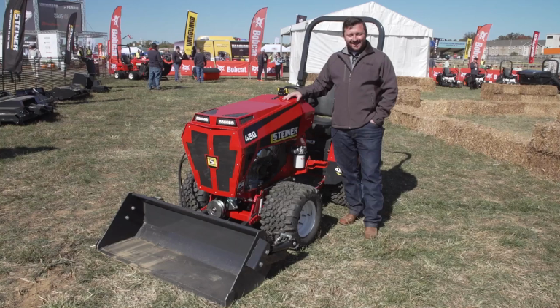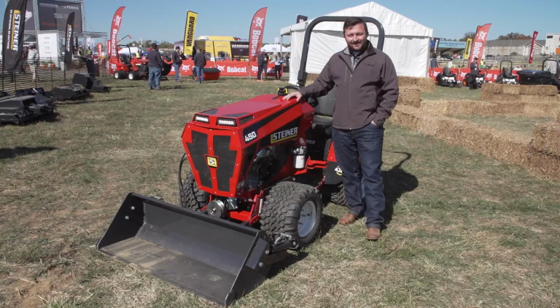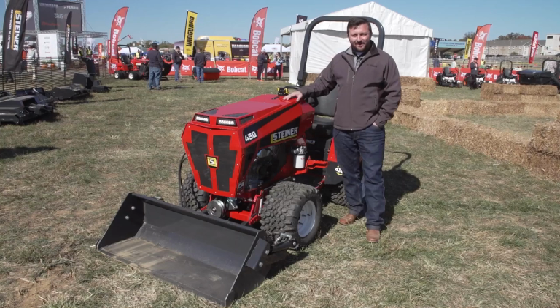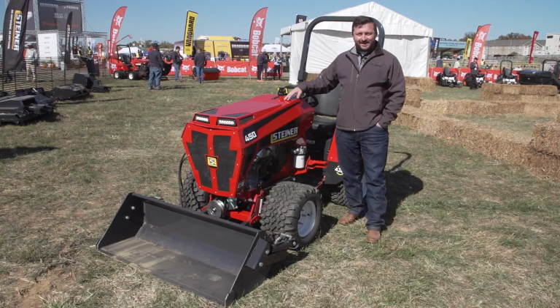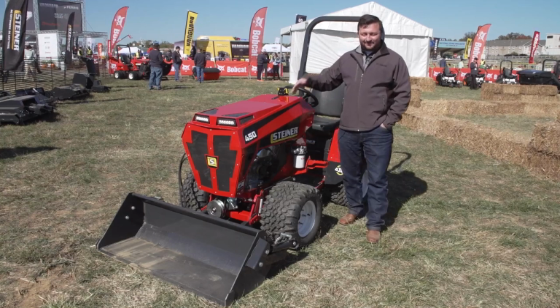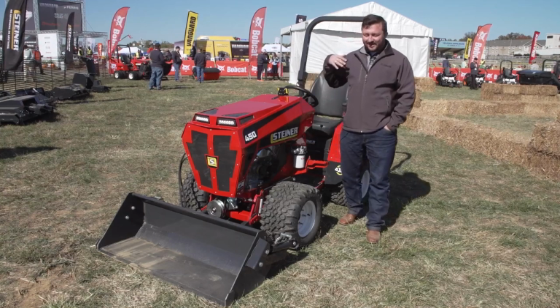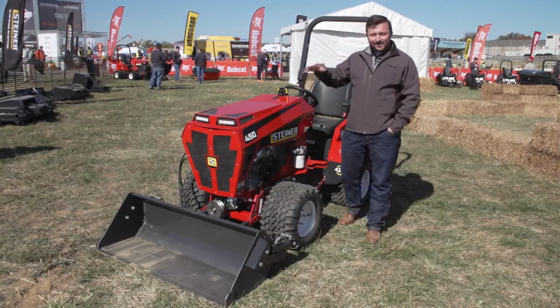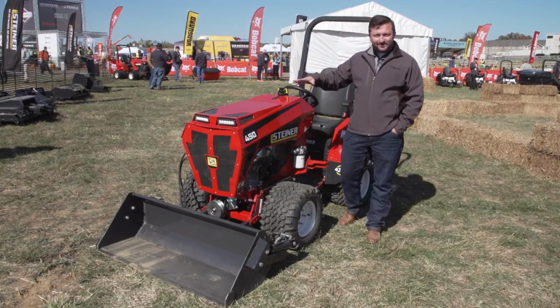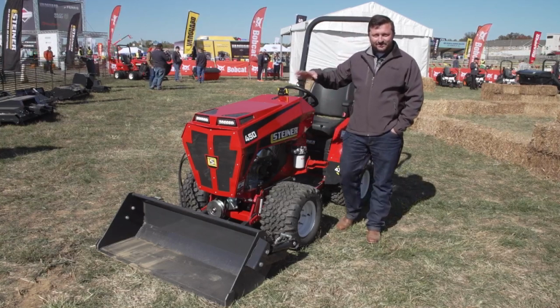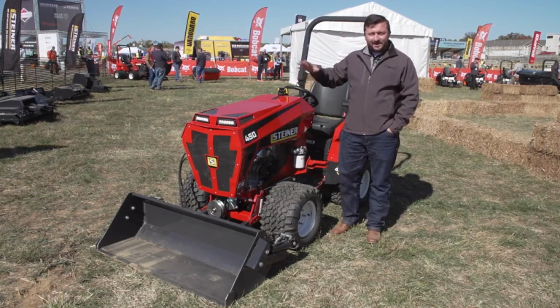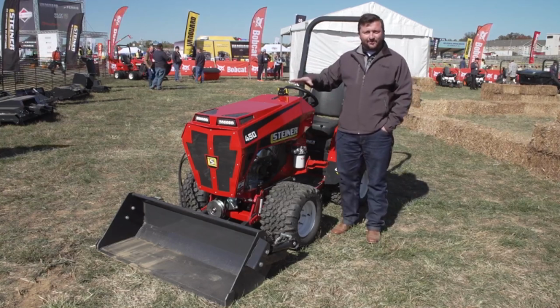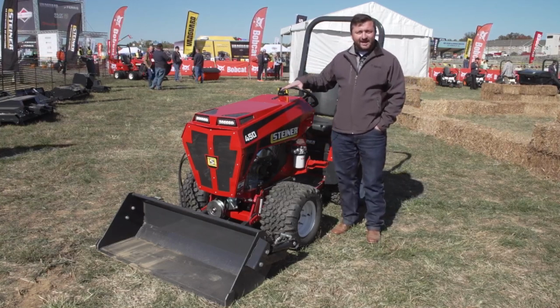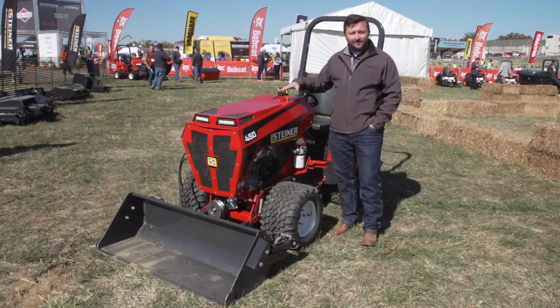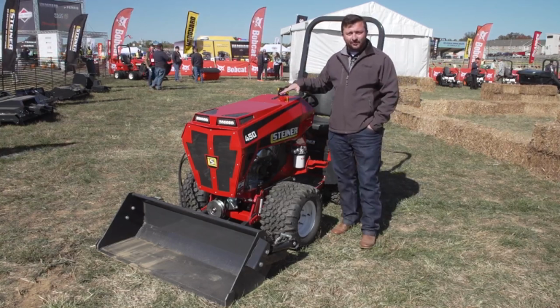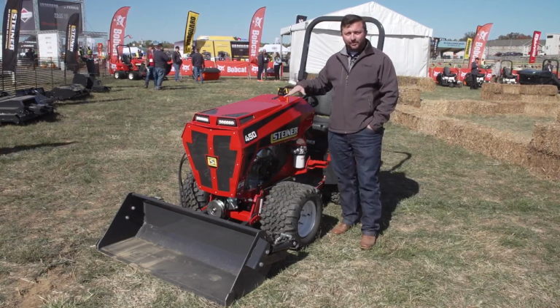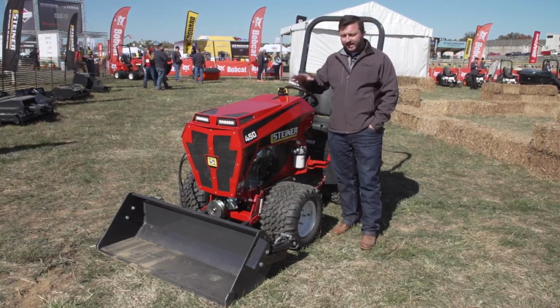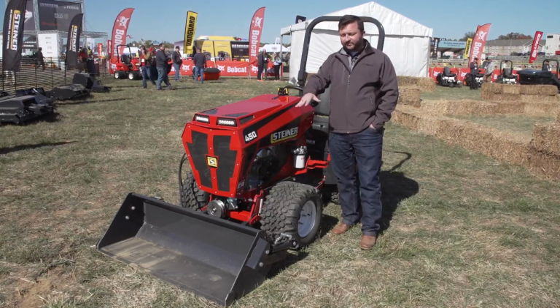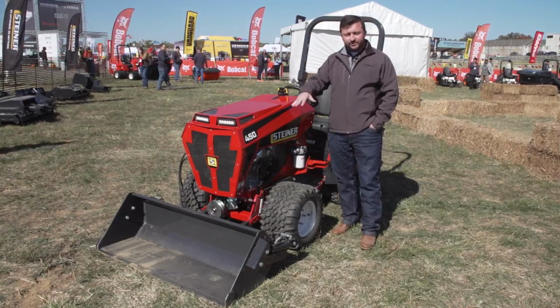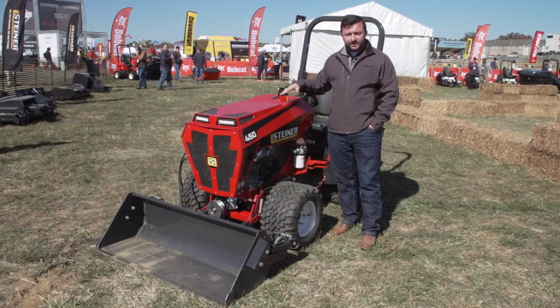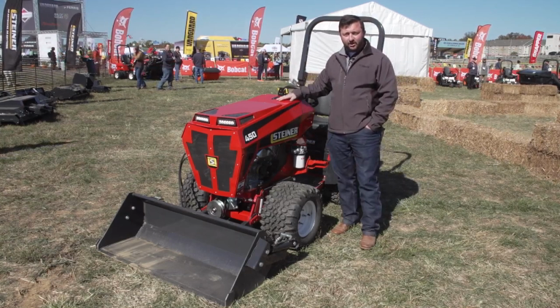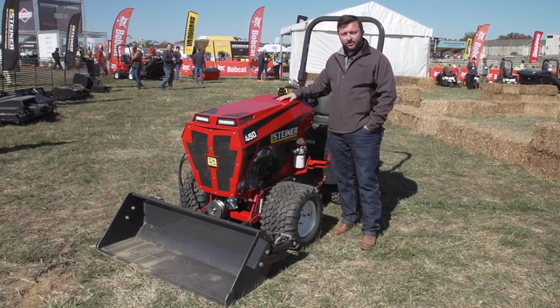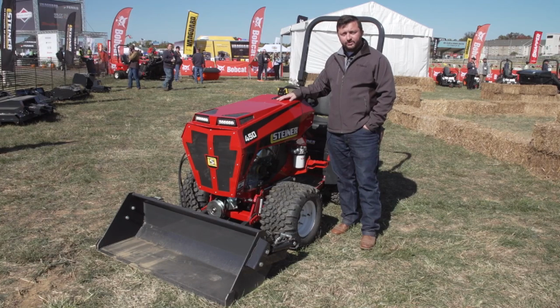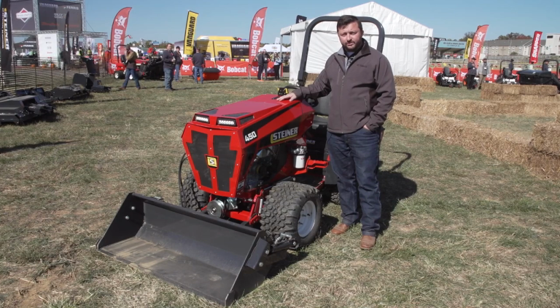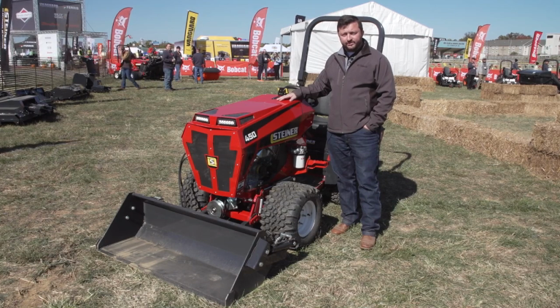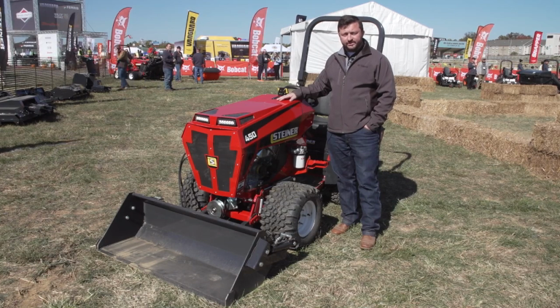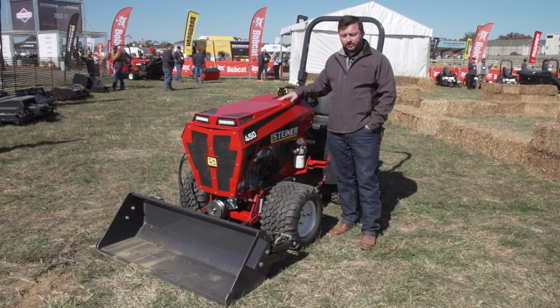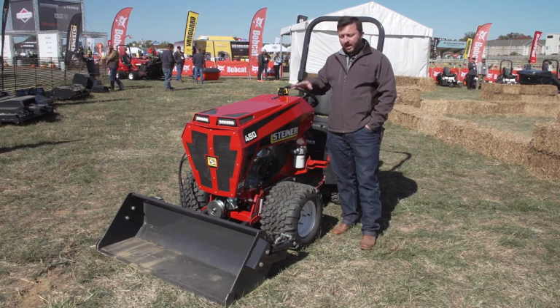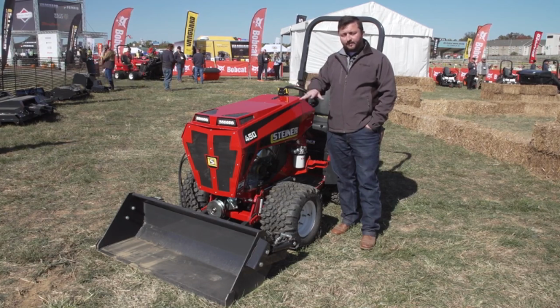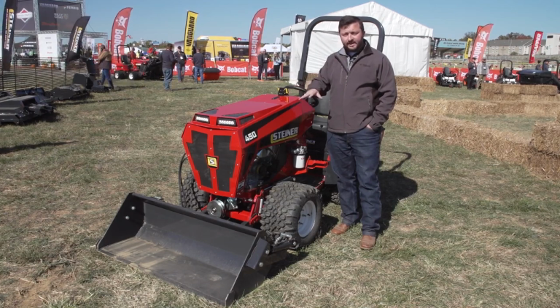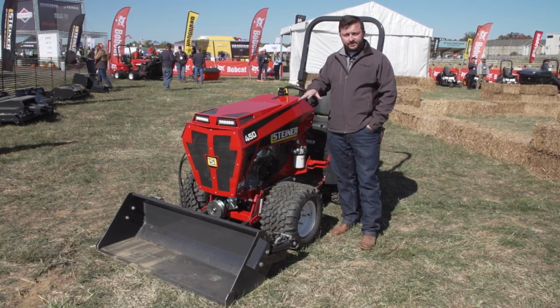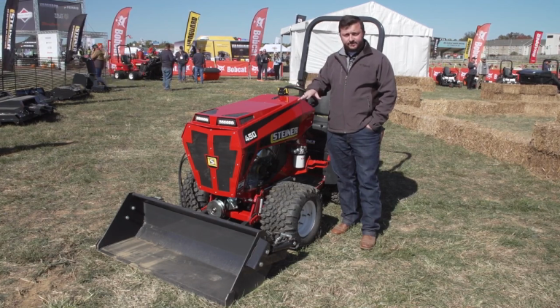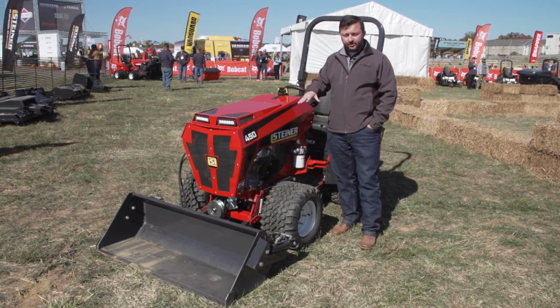Hey everybody, I'm Sam Williamson with Steiner. We're in the outdoor booth introducing our new, updated 2022 slip scoop.